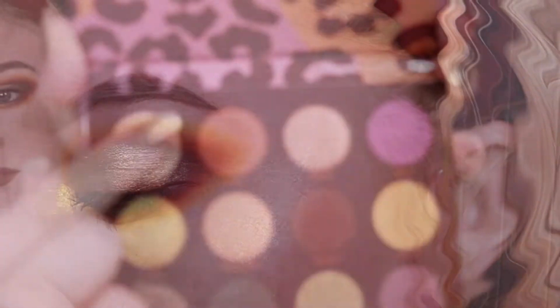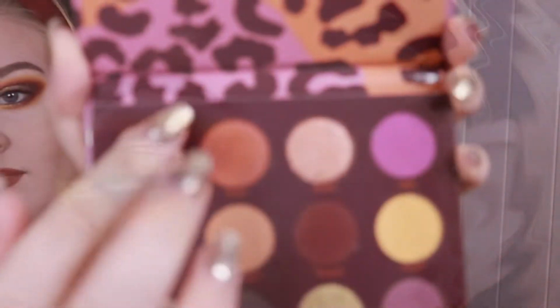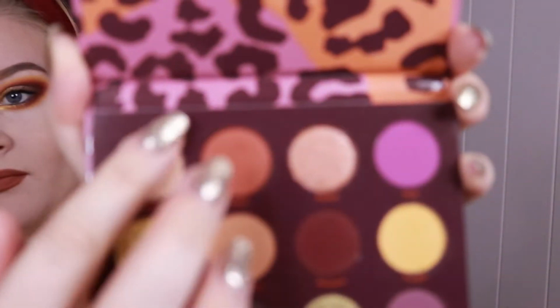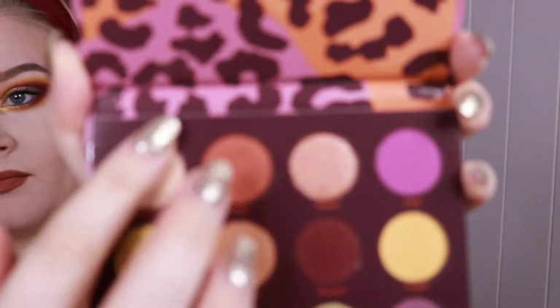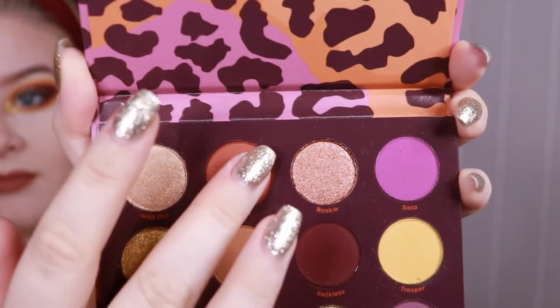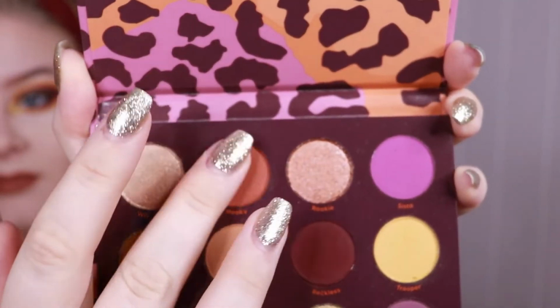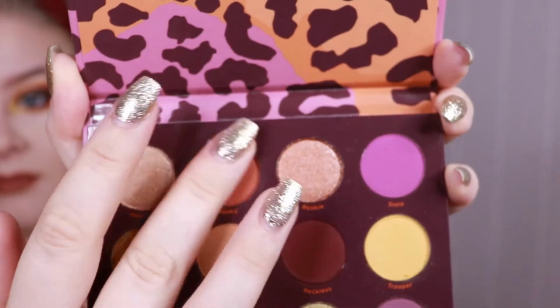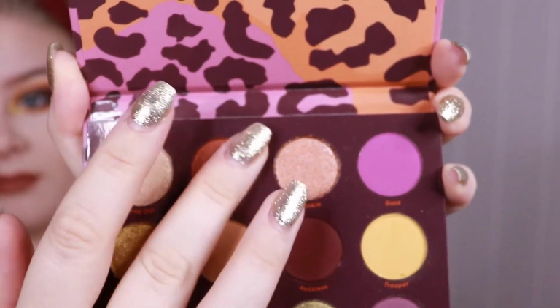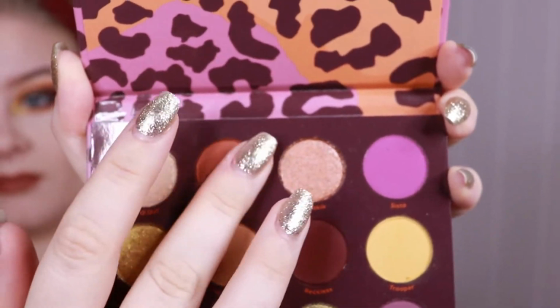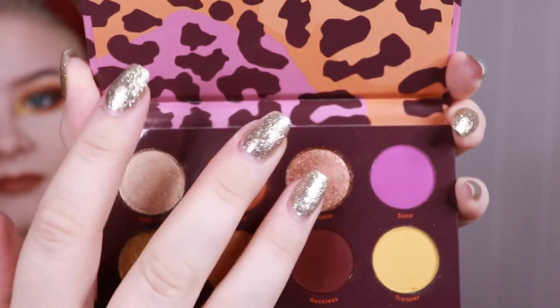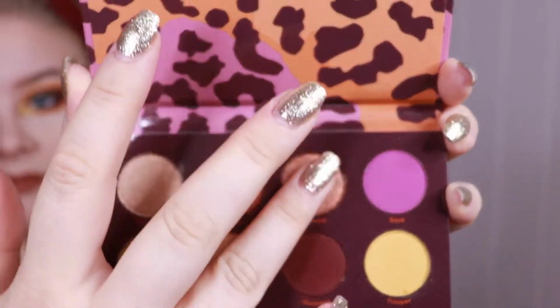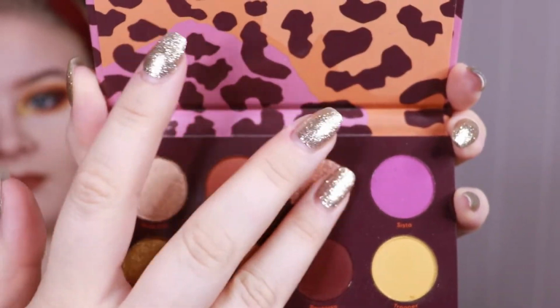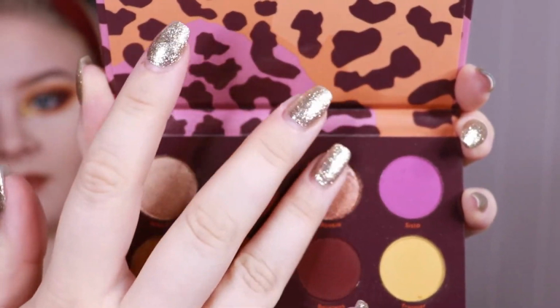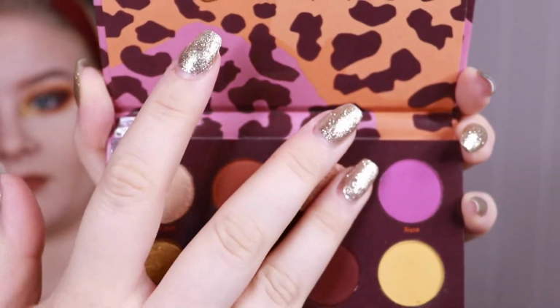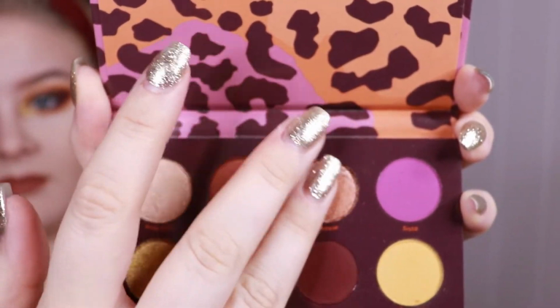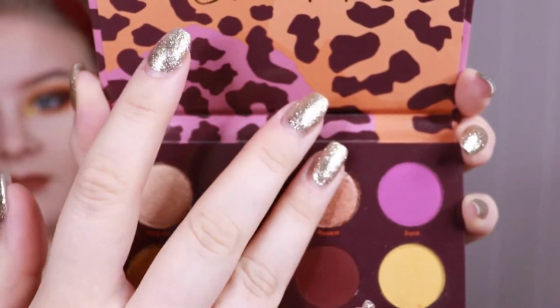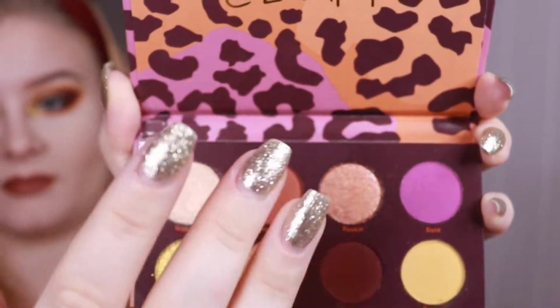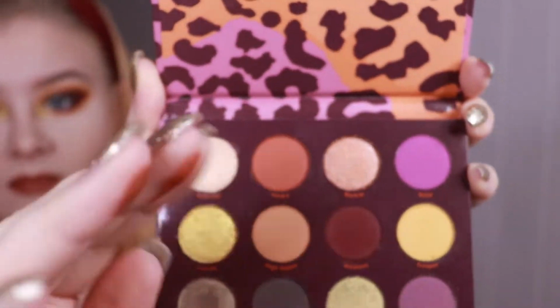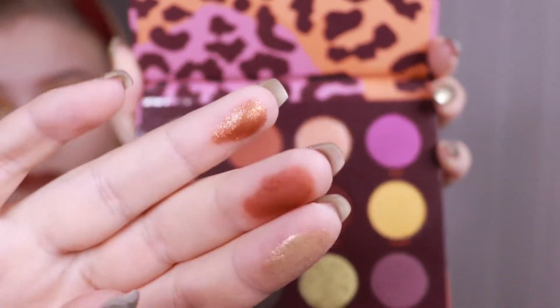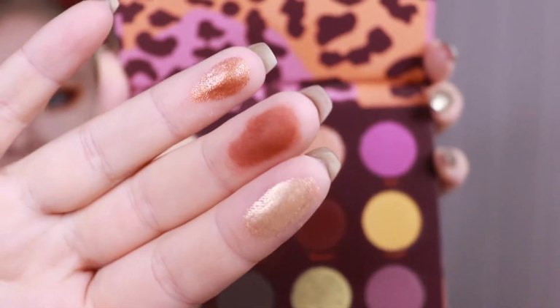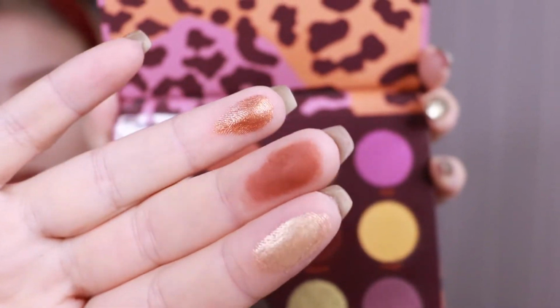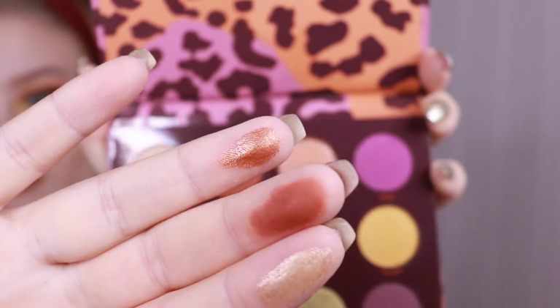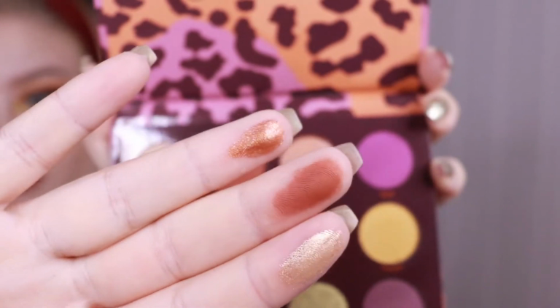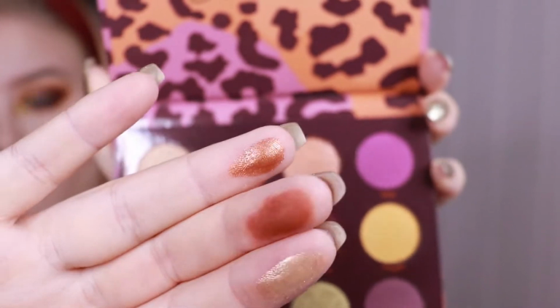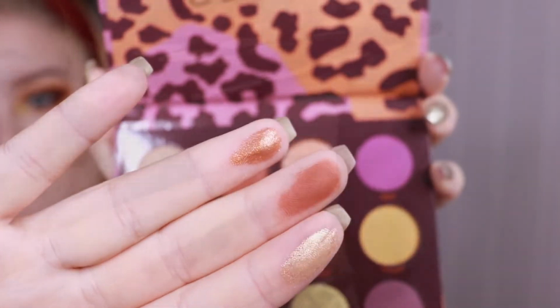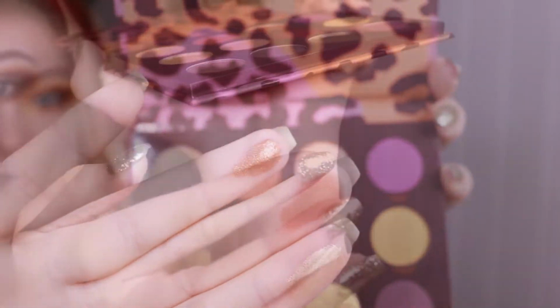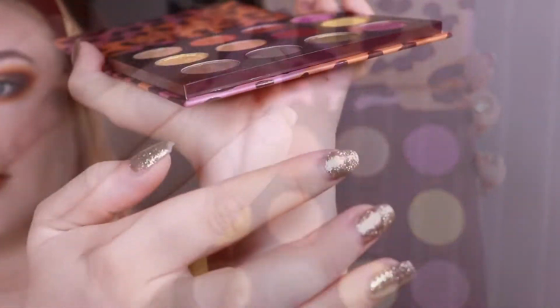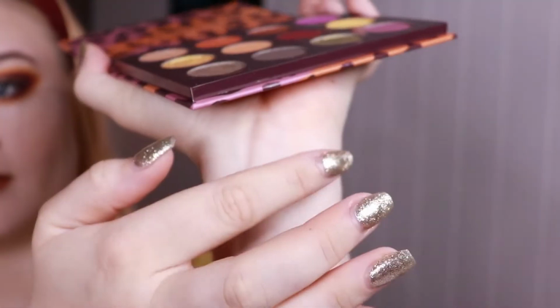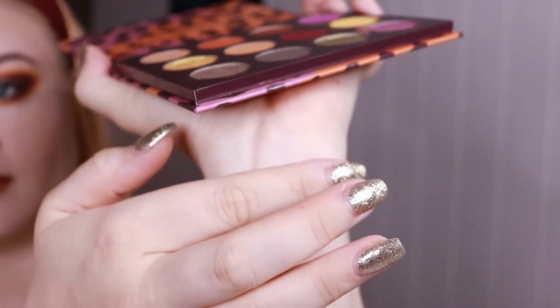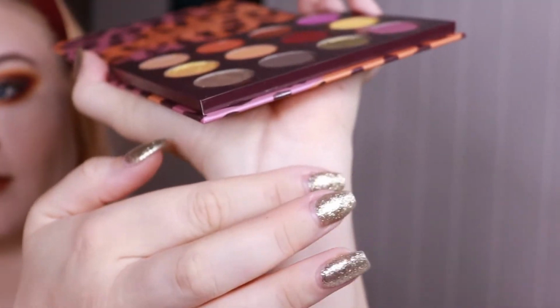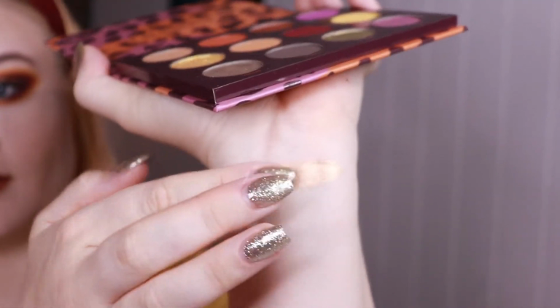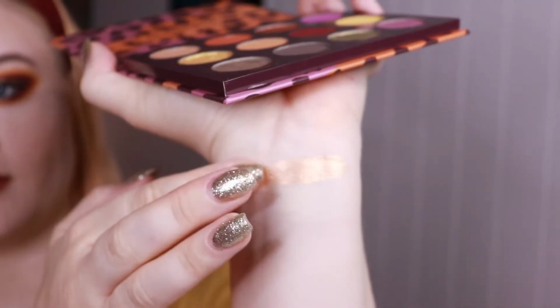Before I talk about how this look turned out, I just want to do a couple of very fast swatches.